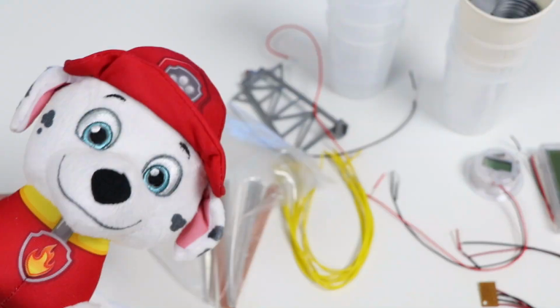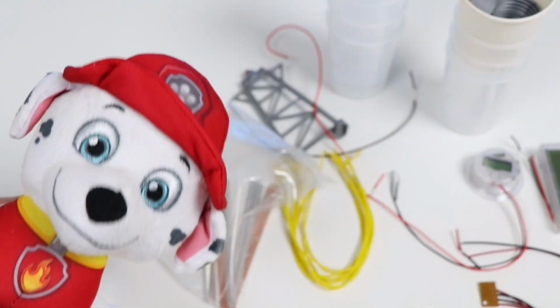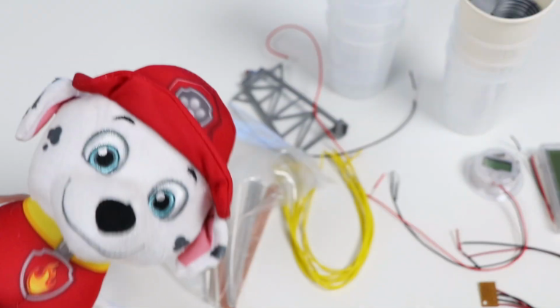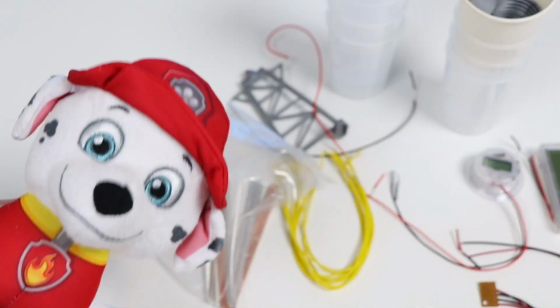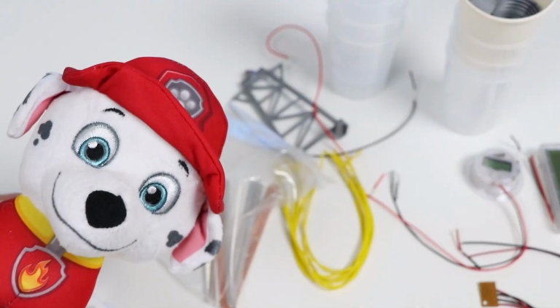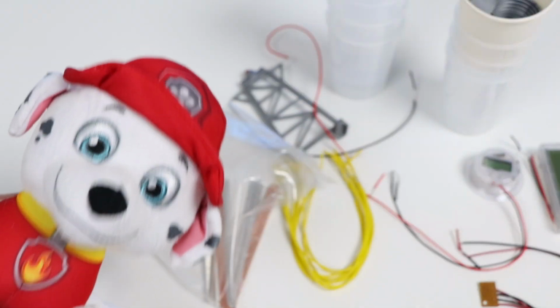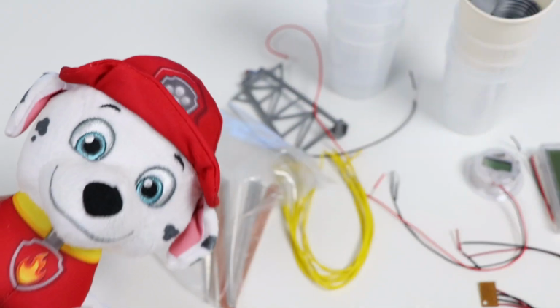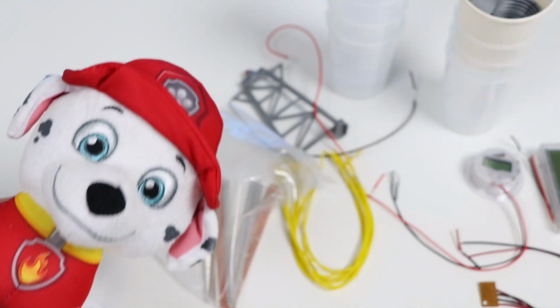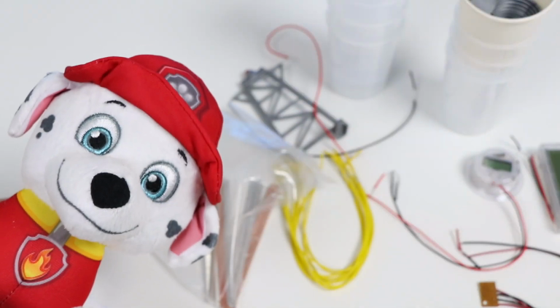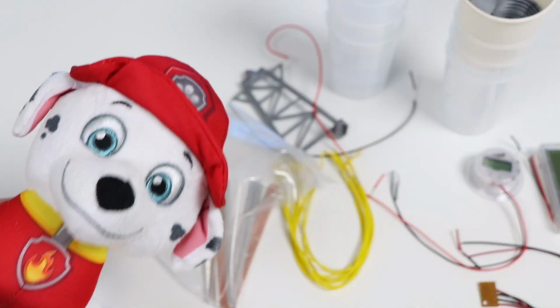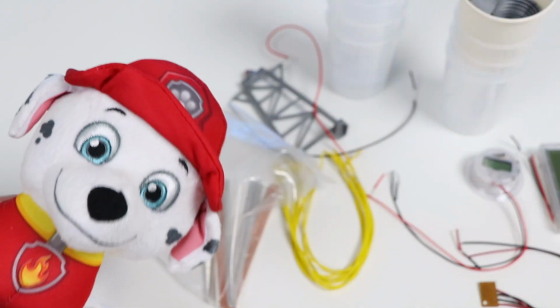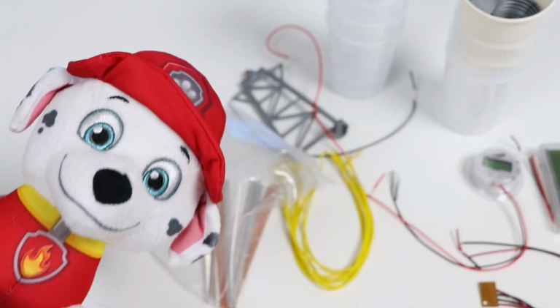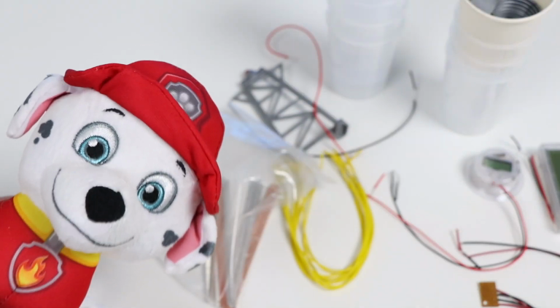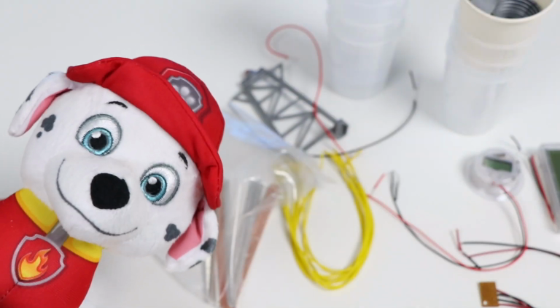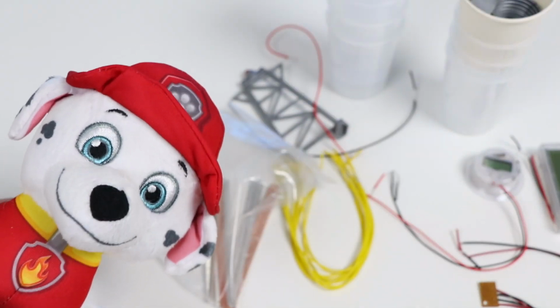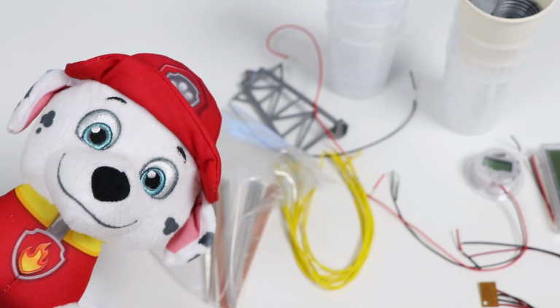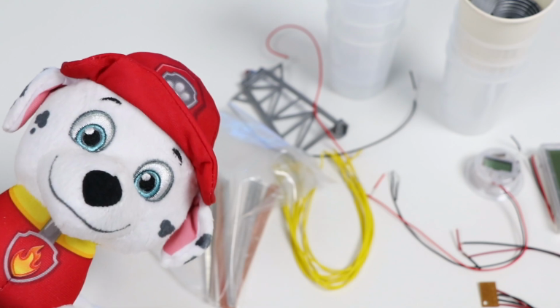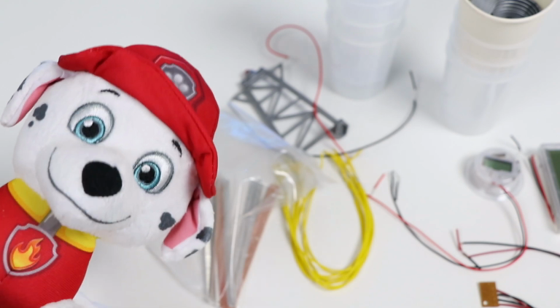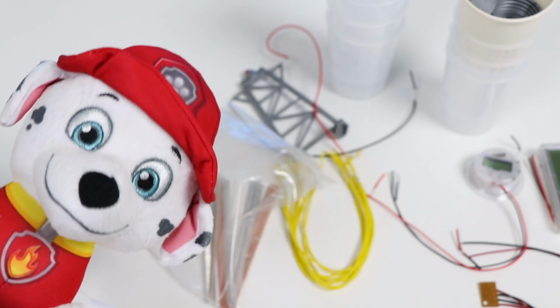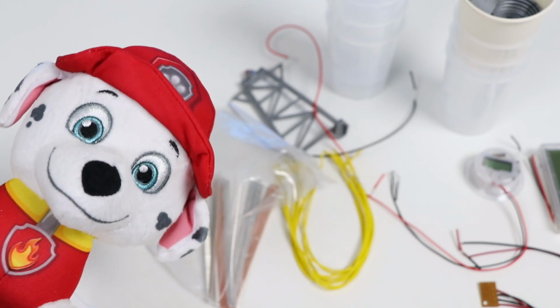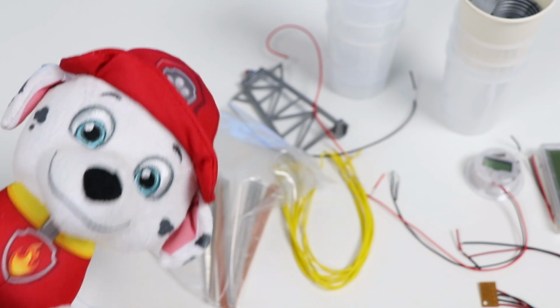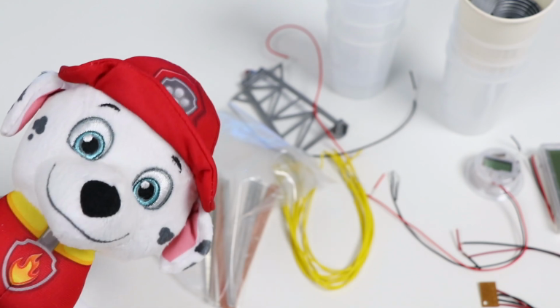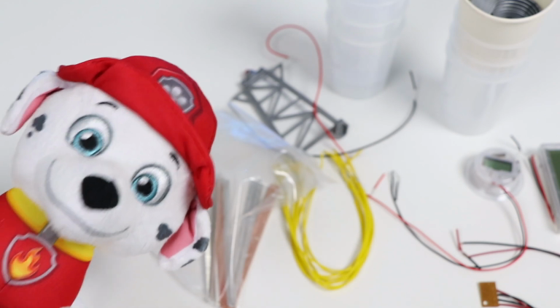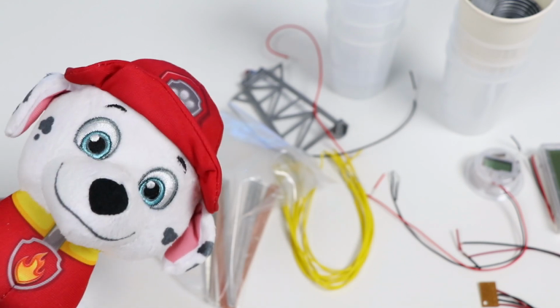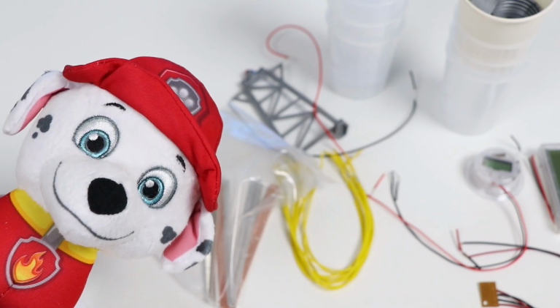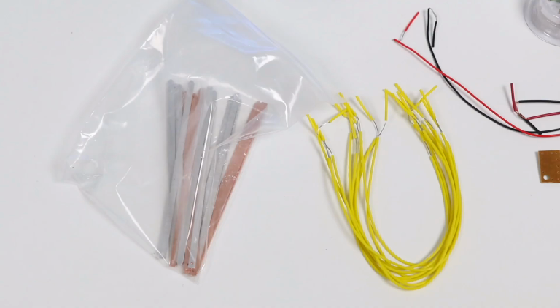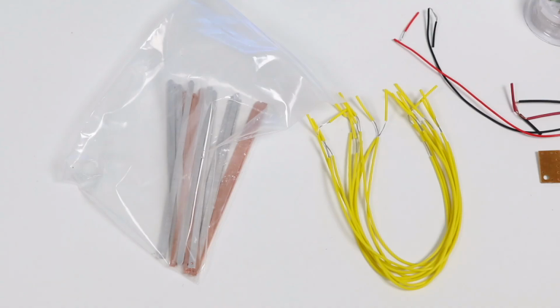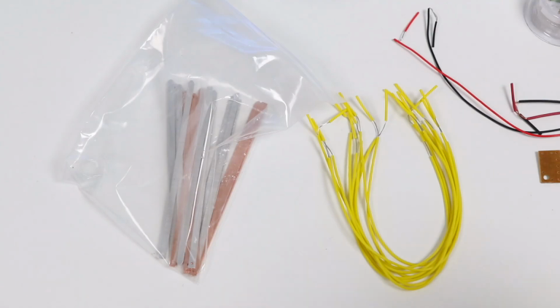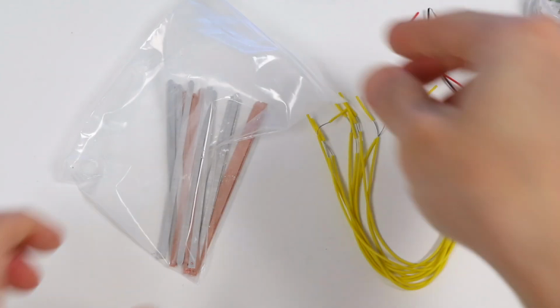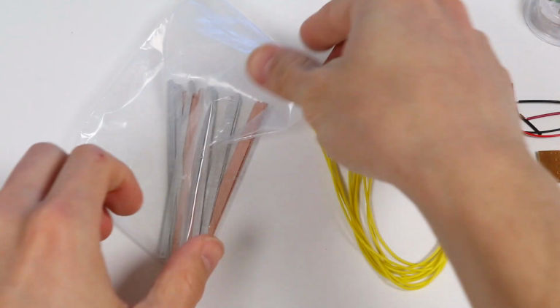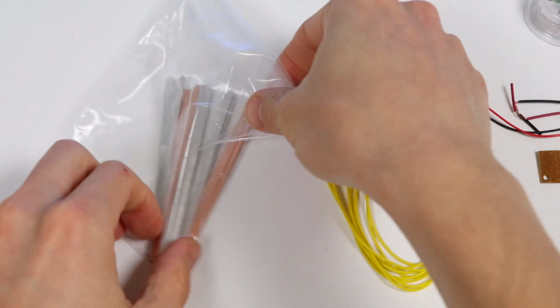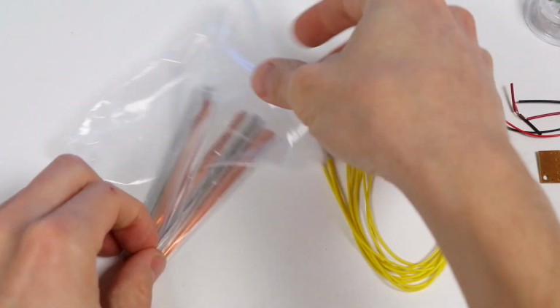I'm still a bit confused, but making a battery sounds fun. I can't wait to see how this turns out. All right, let's get started.